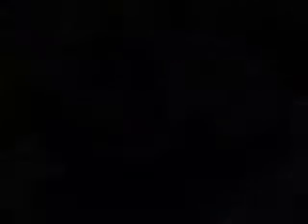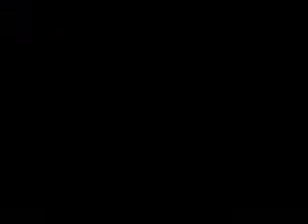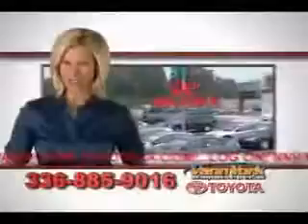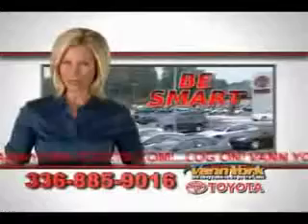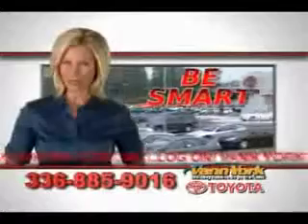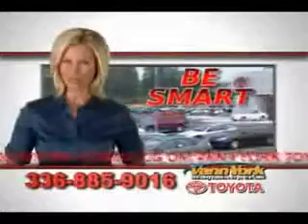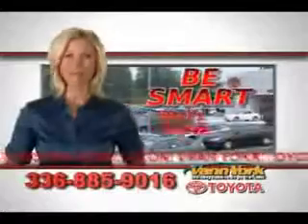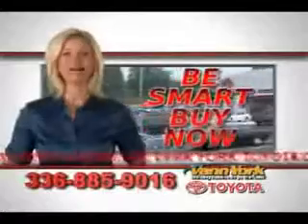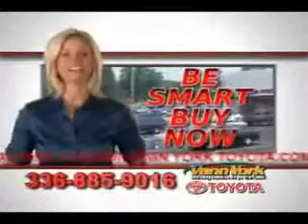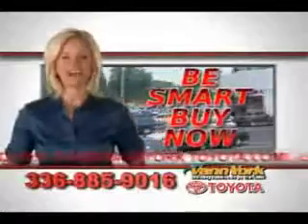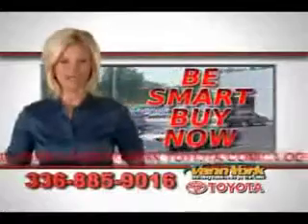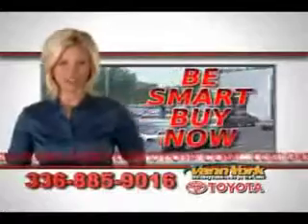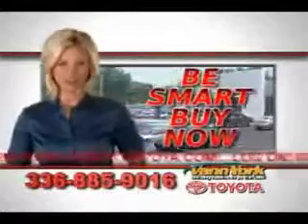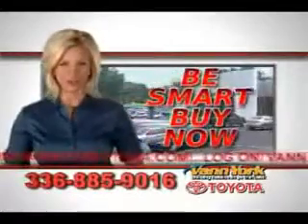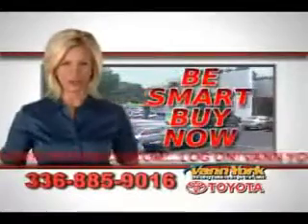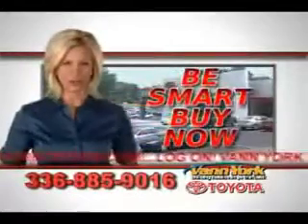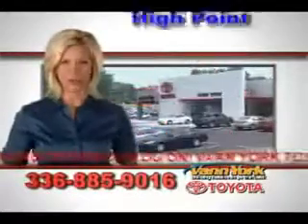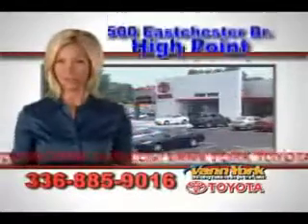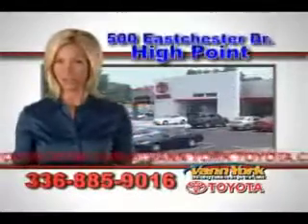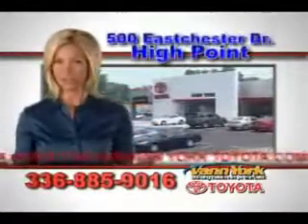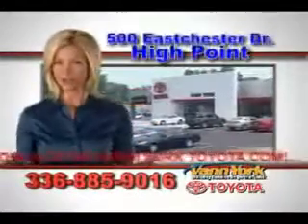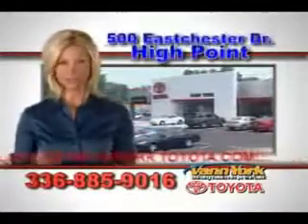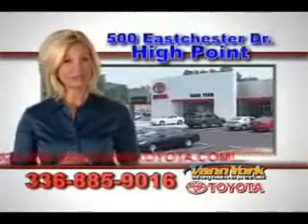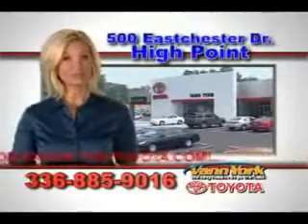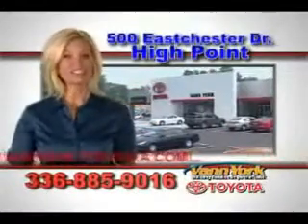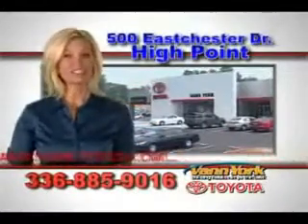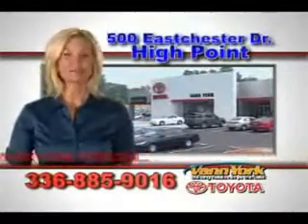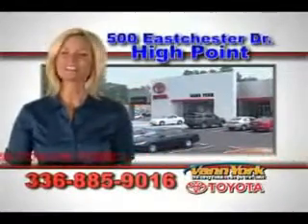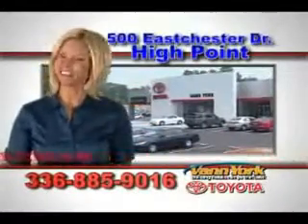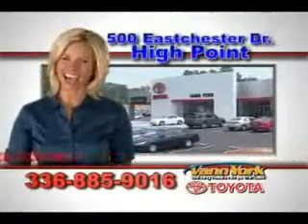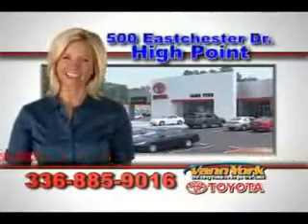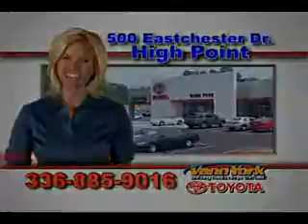Be smart and buy now at Van York Toyota — Van York, building relationships that last.